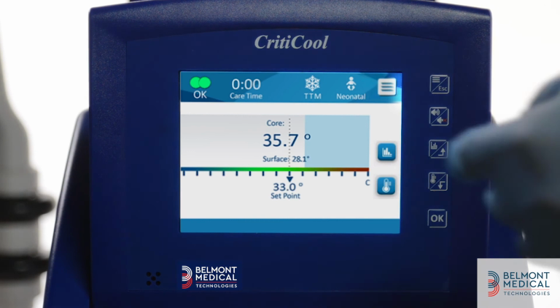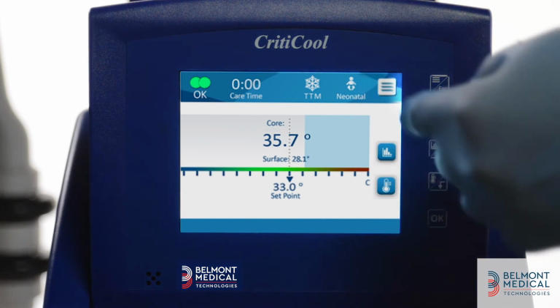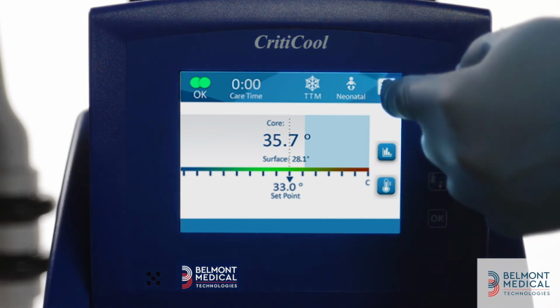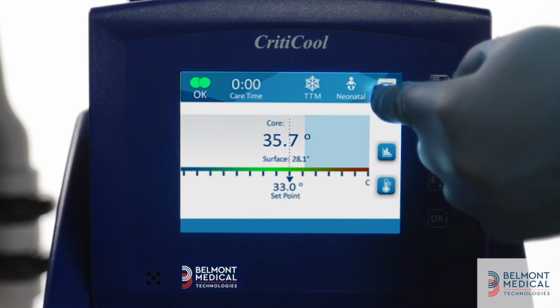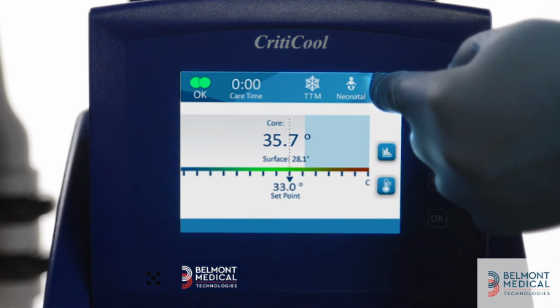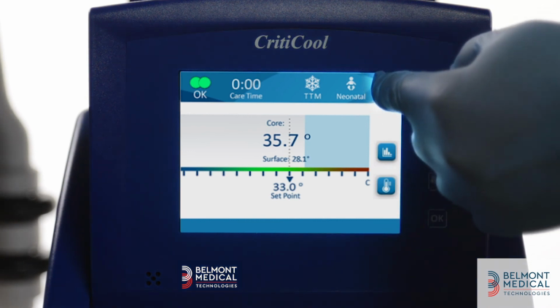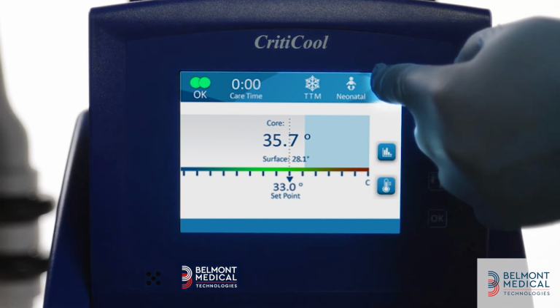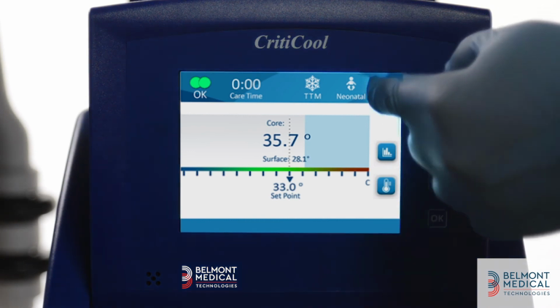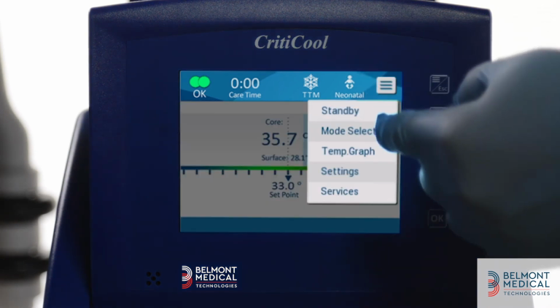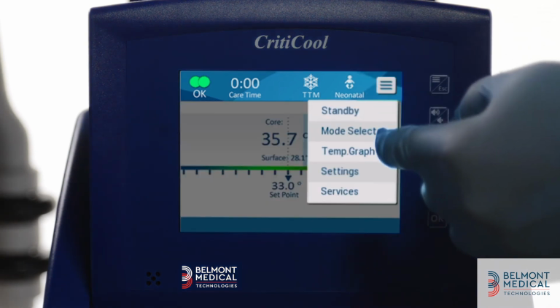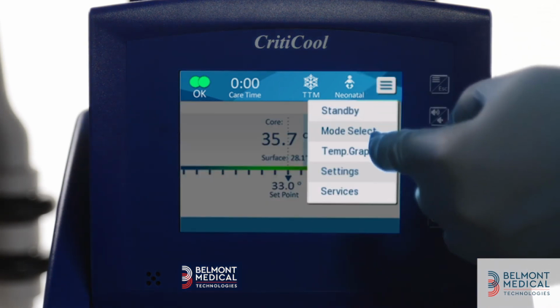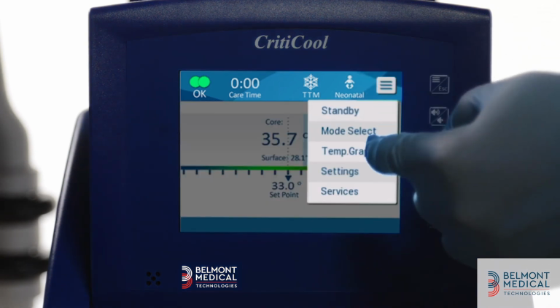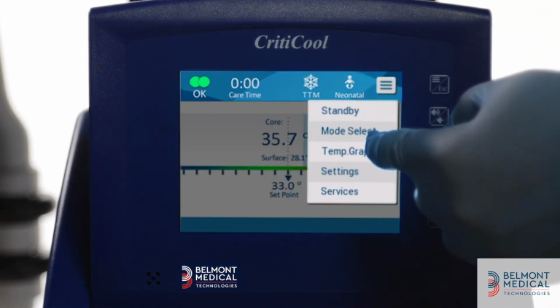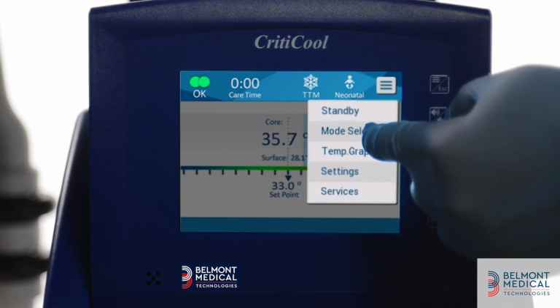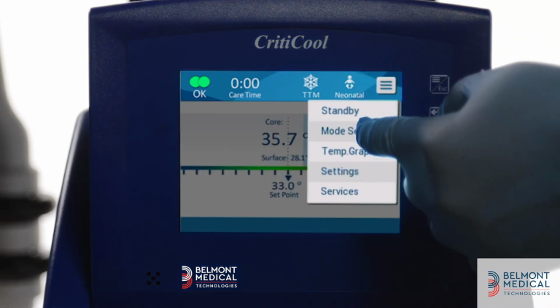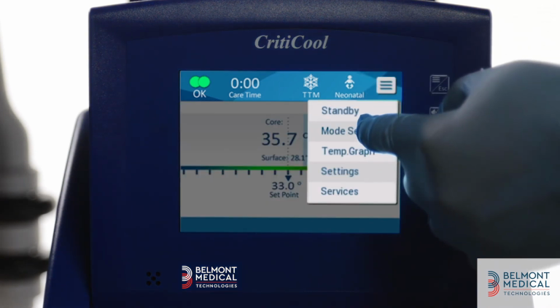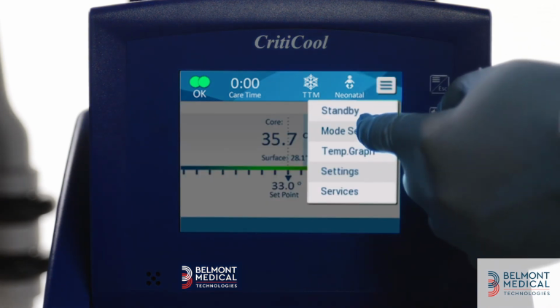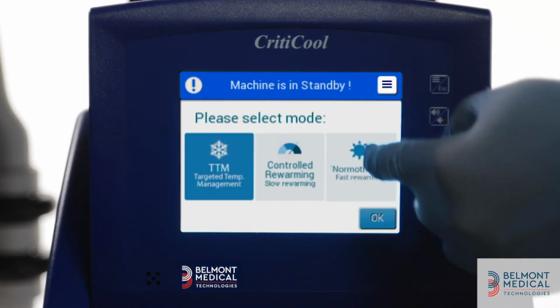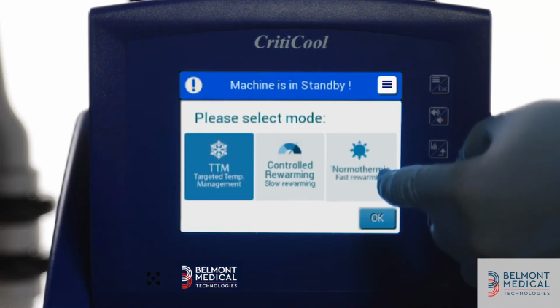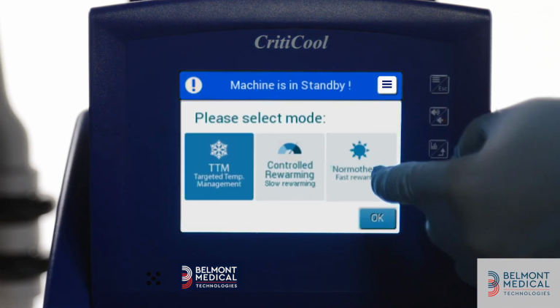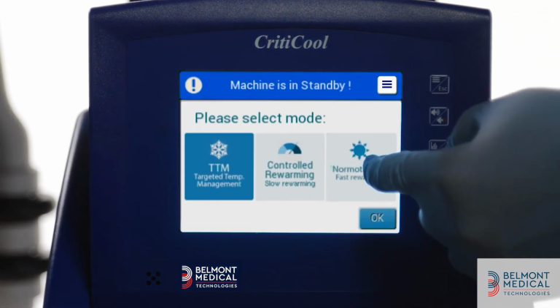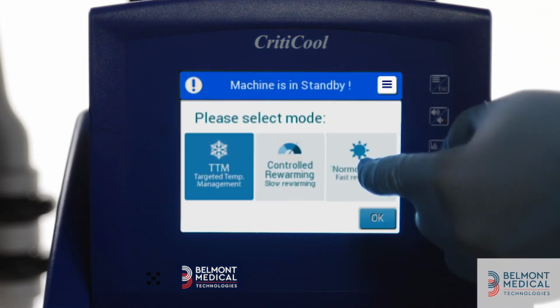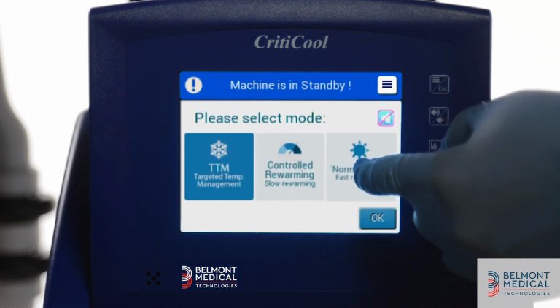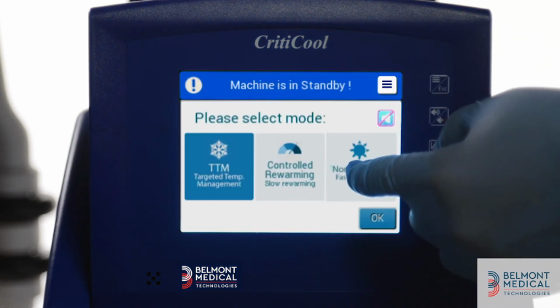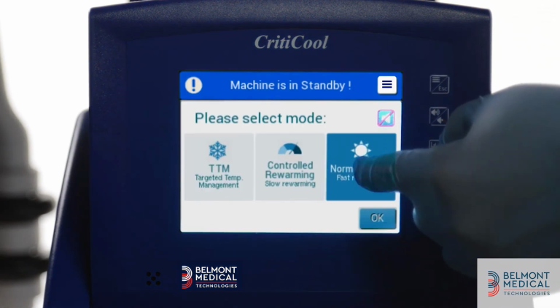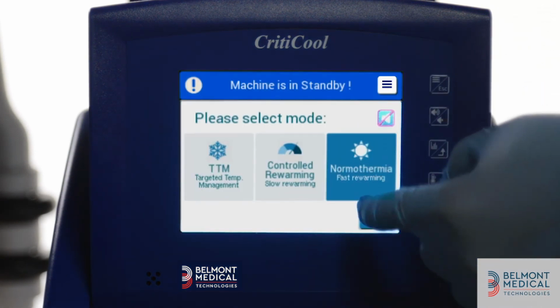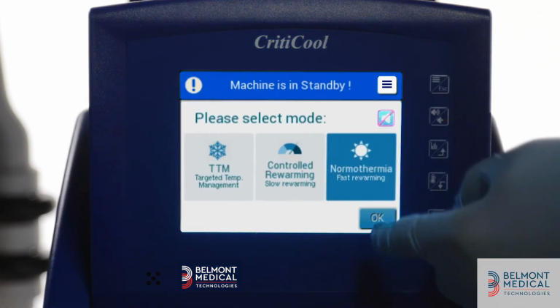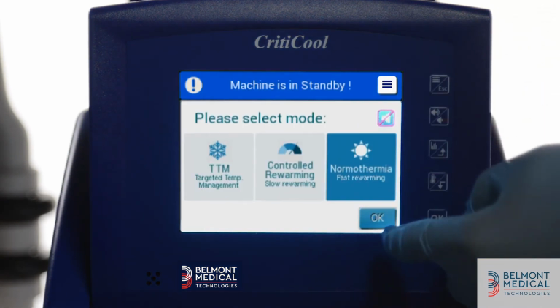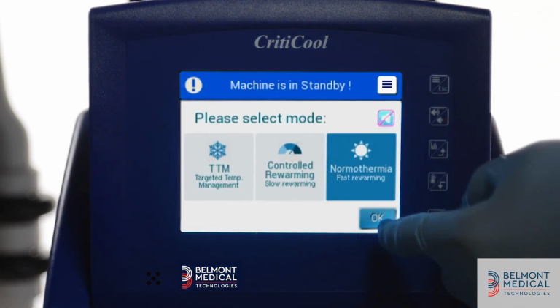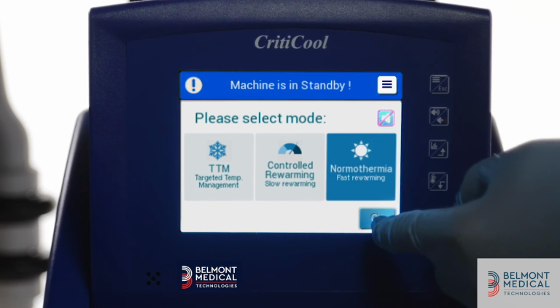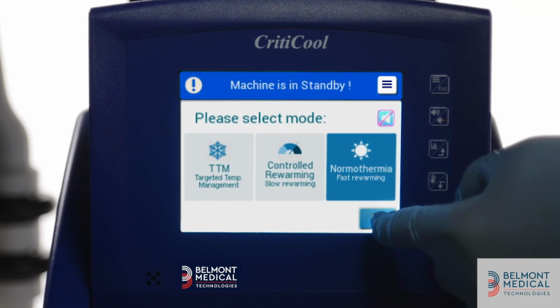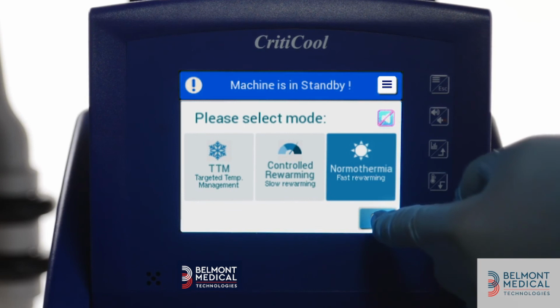Normothermia mode allows you to perform a rapid rewarming. The system will reach the desired temperature and keep it.